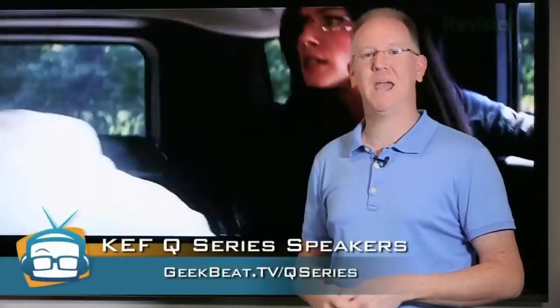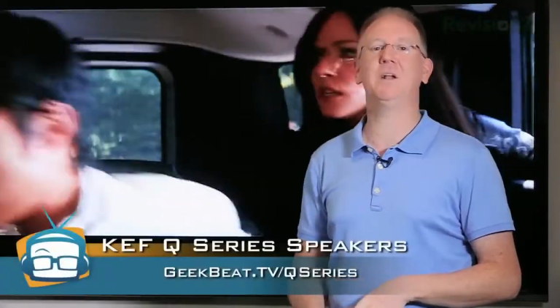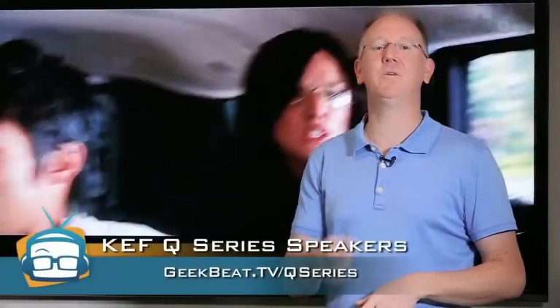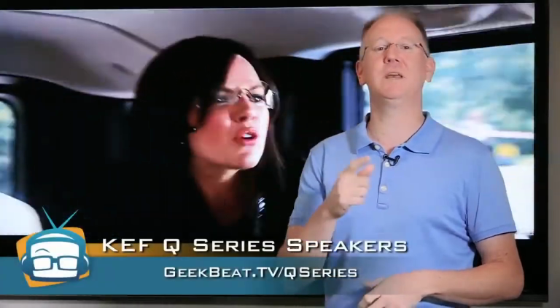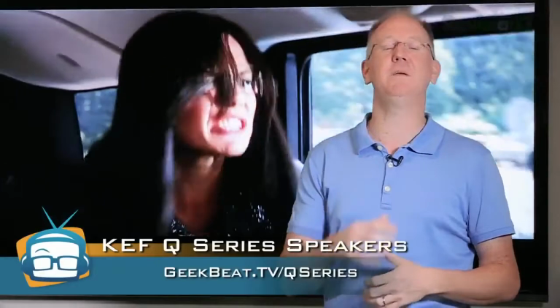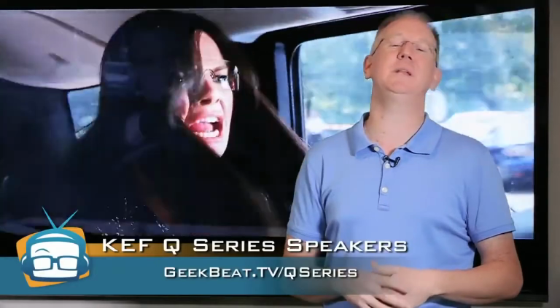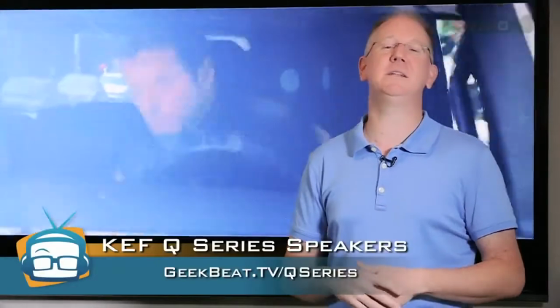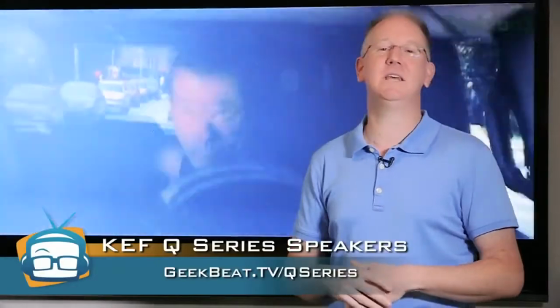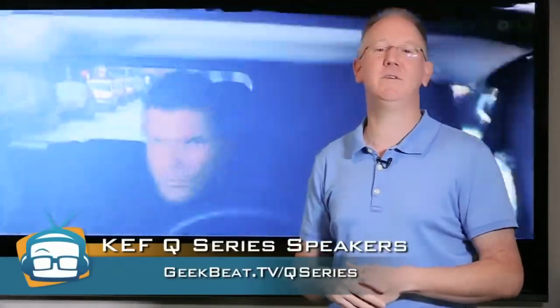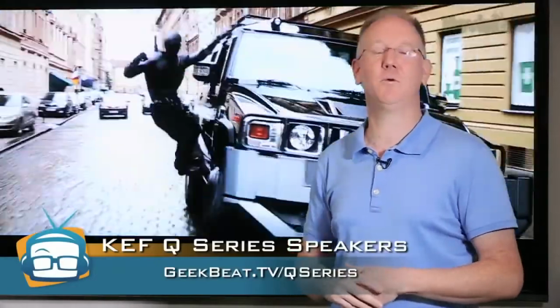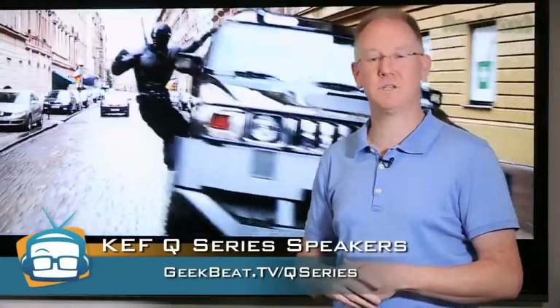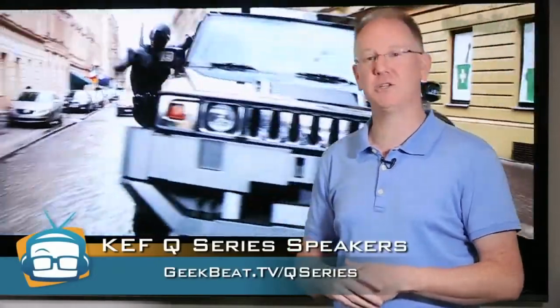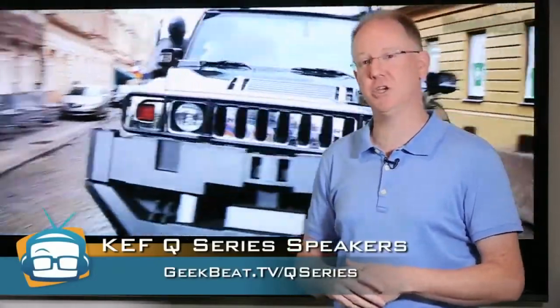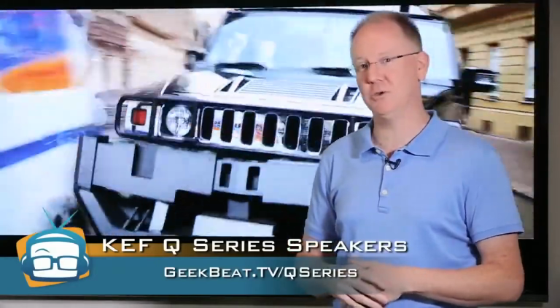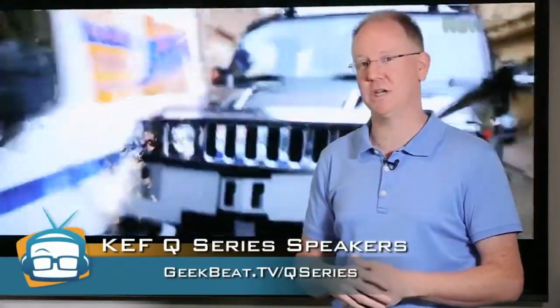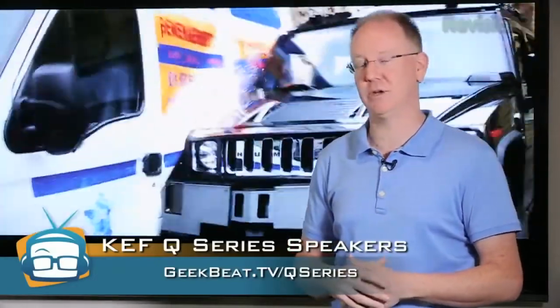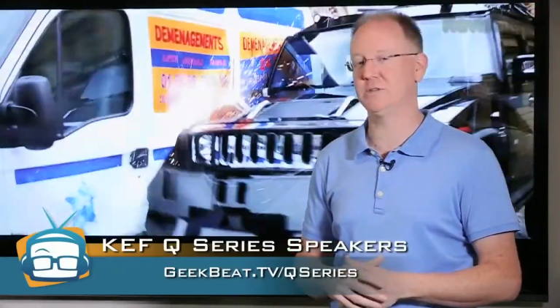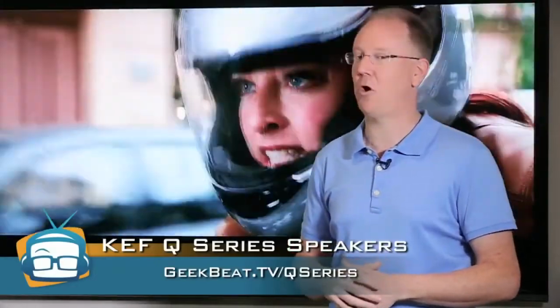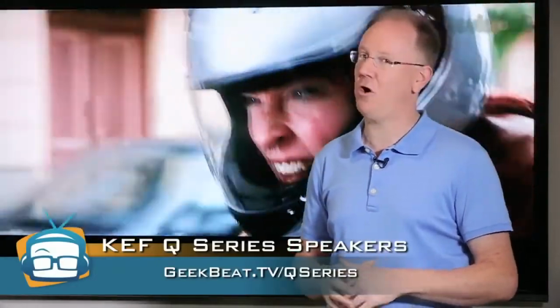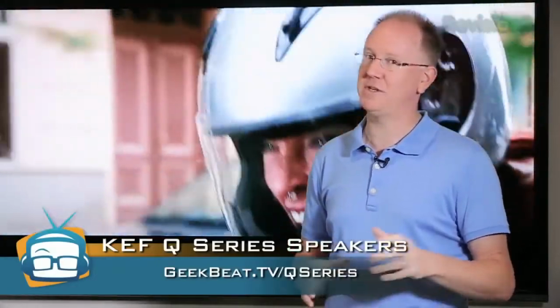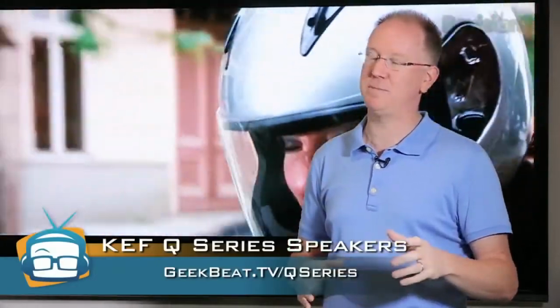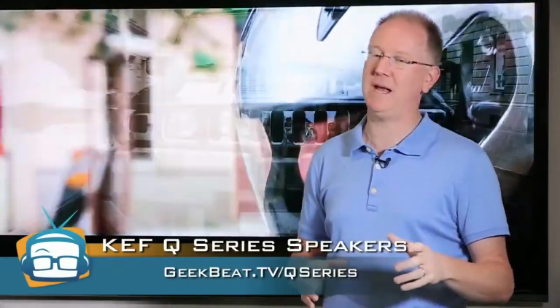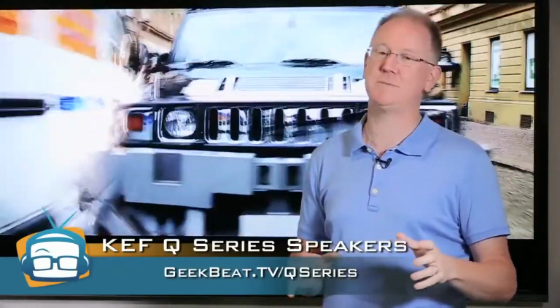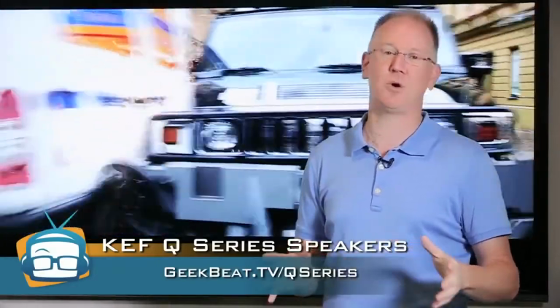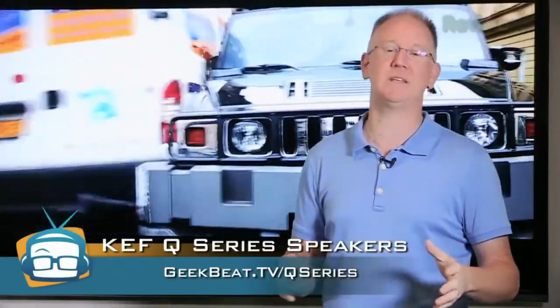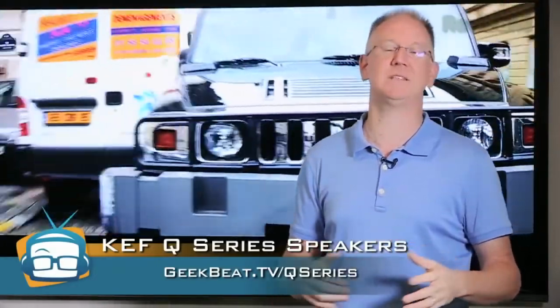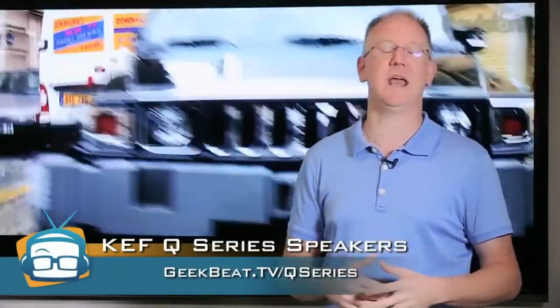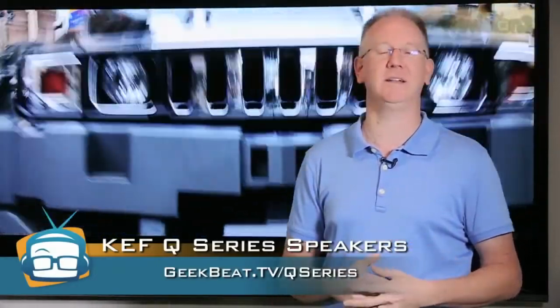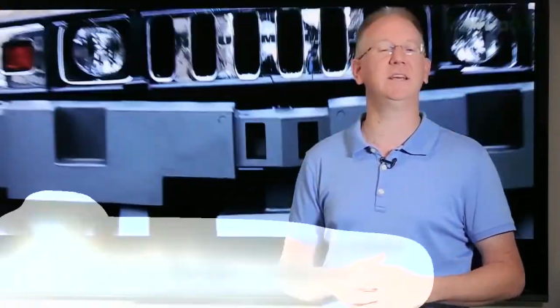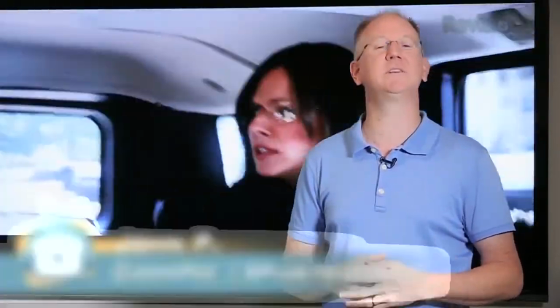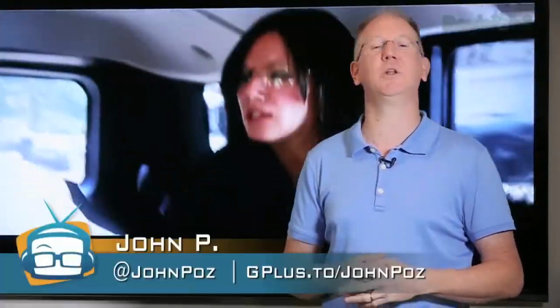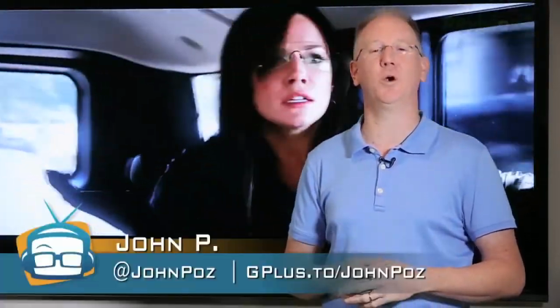Head on over to geekbeat.tv/Q-series for all the specs, prices, and links galore.